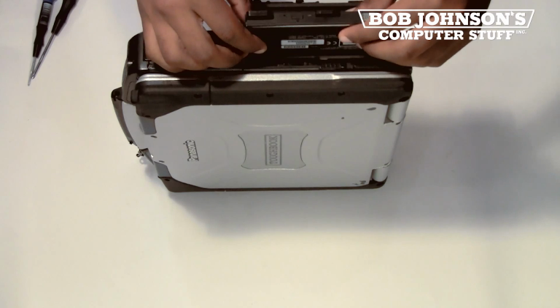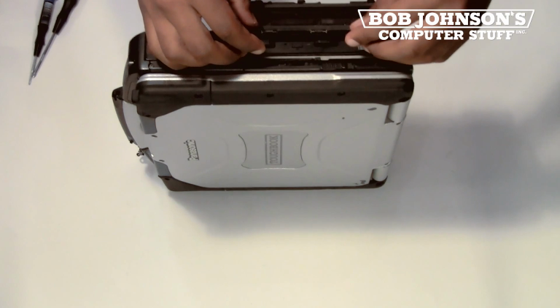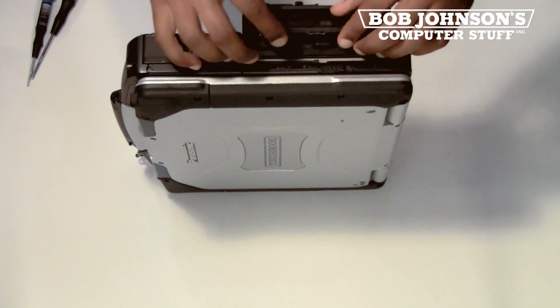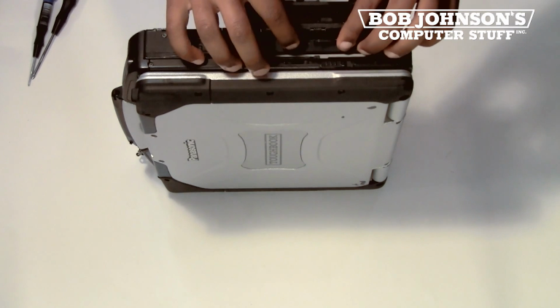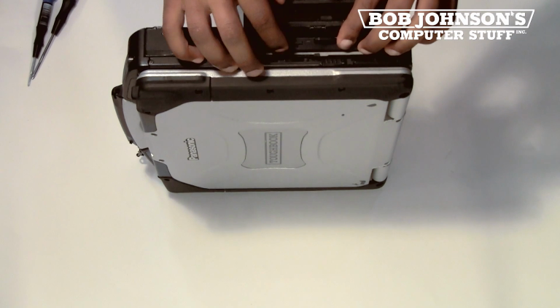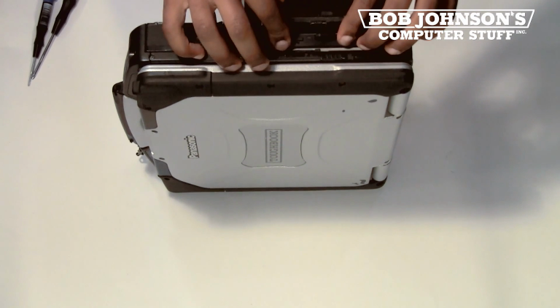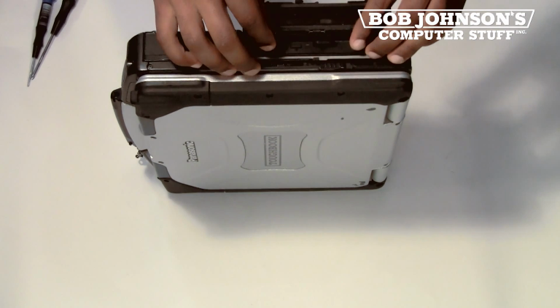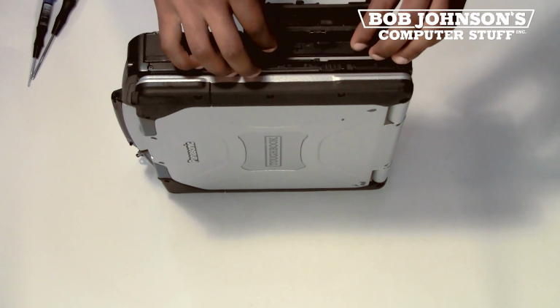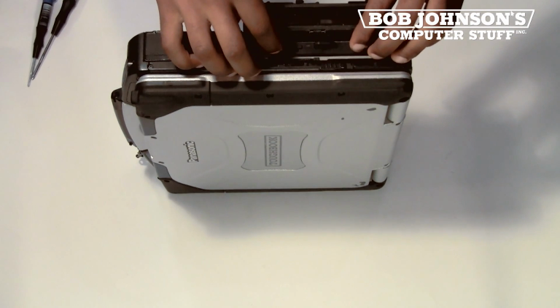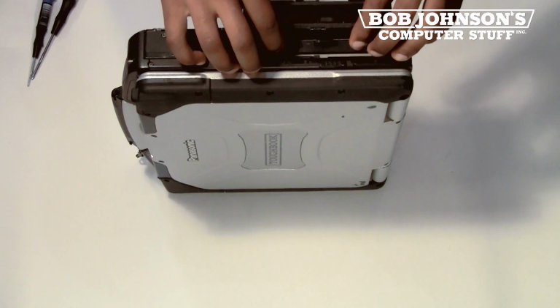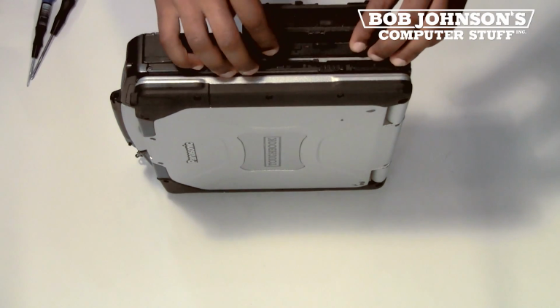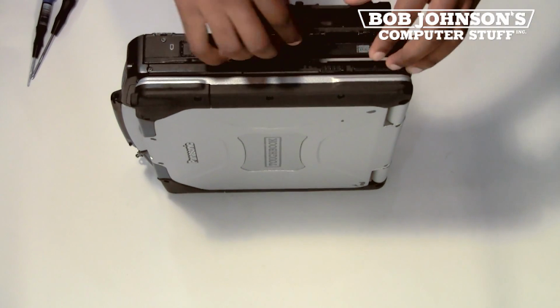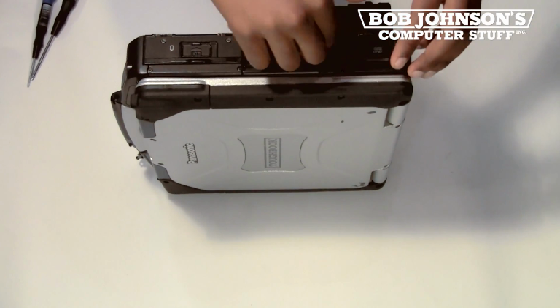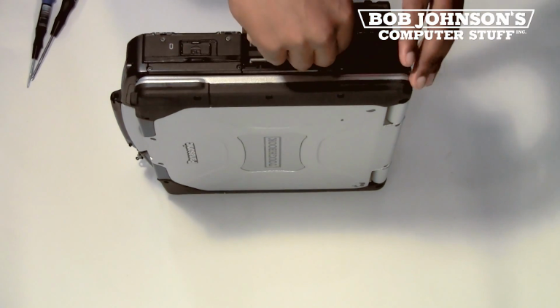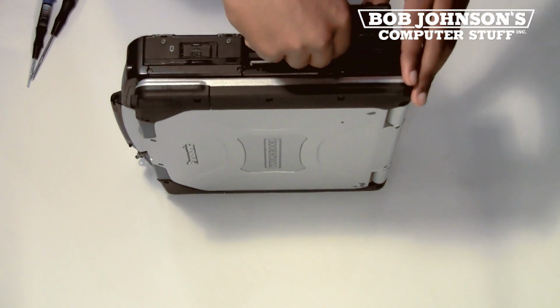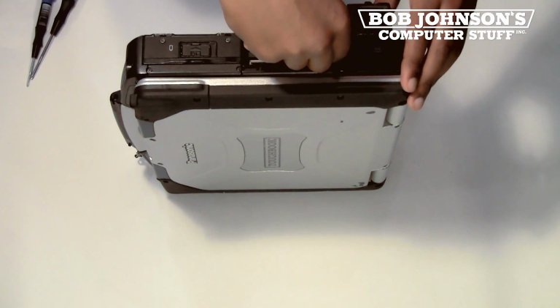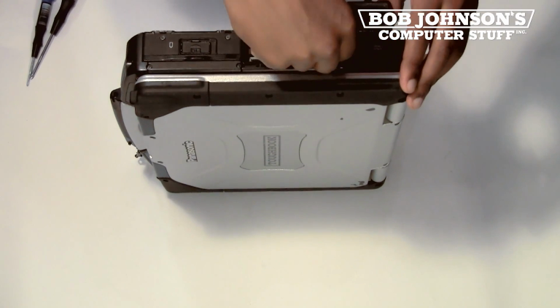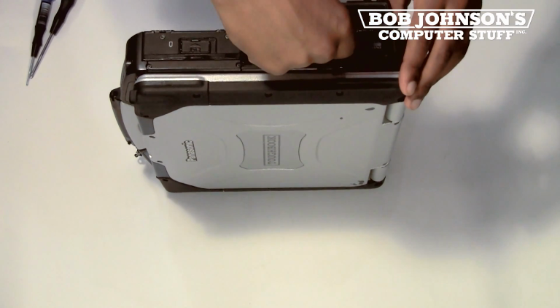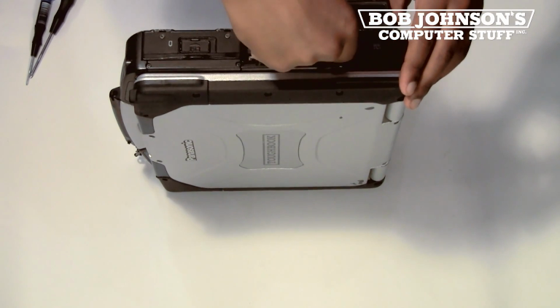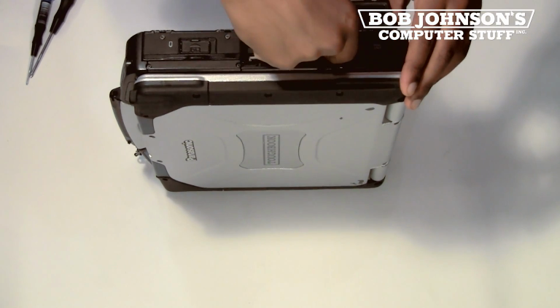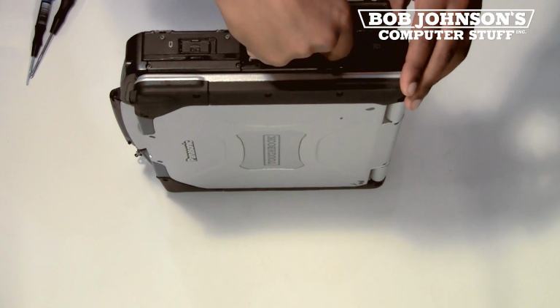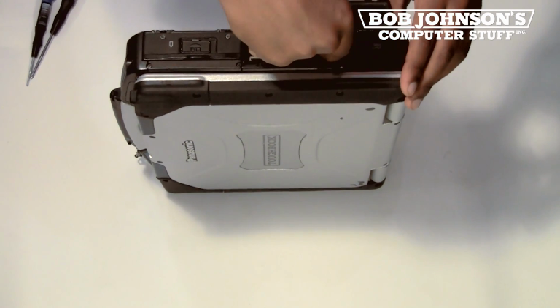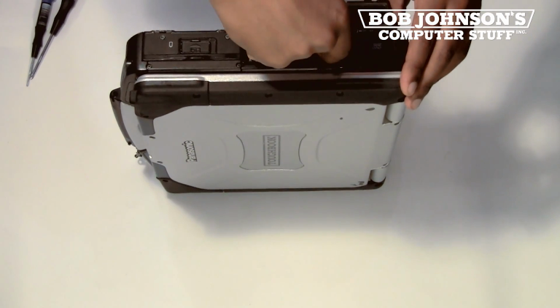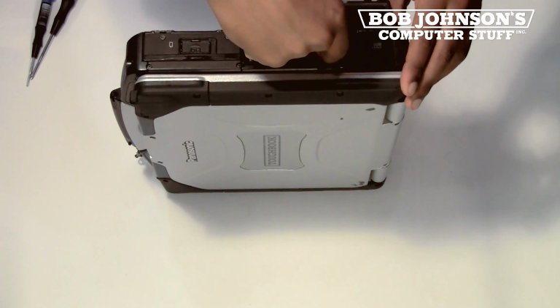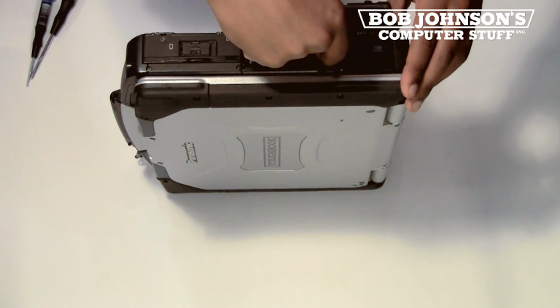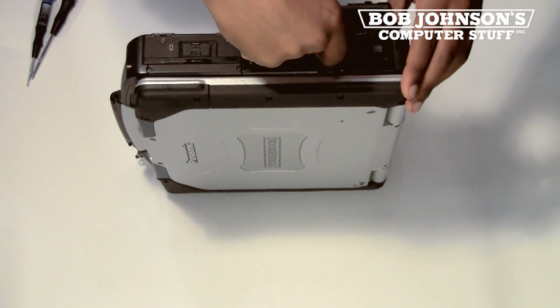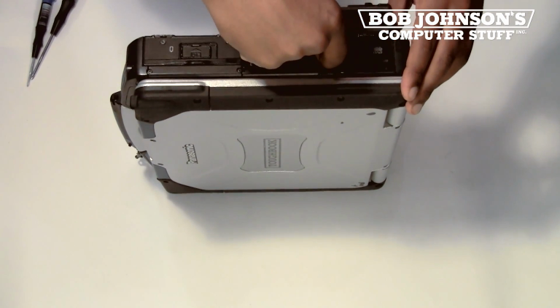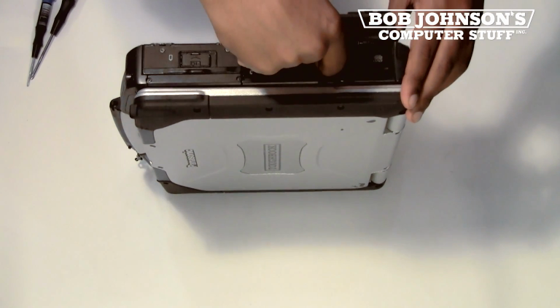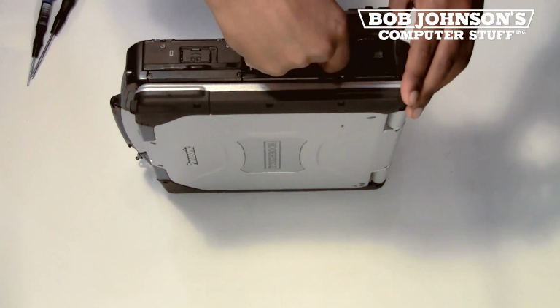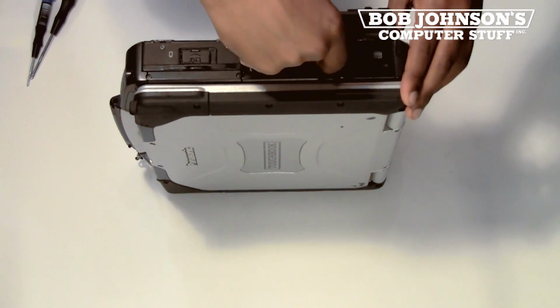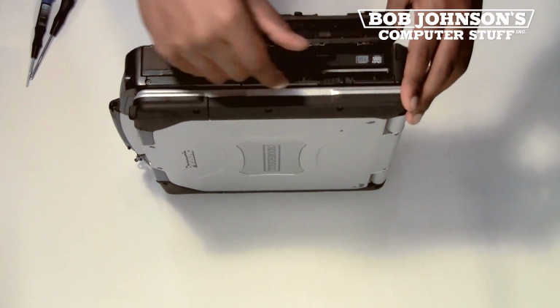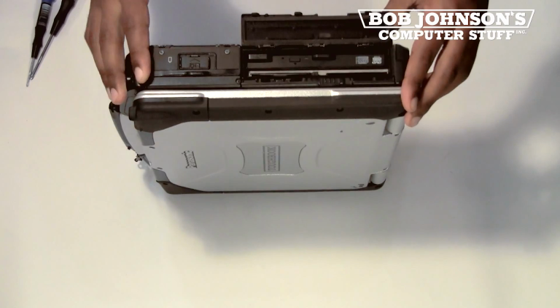To replace the DVD-ROM, reinsert the part back into its port. Push down the lever and close the door.